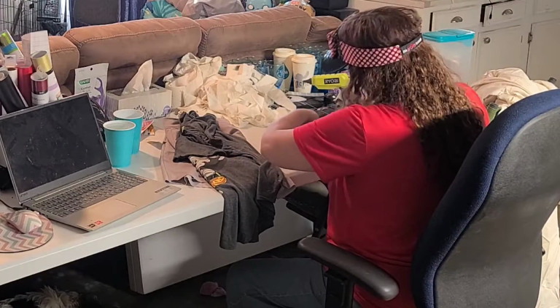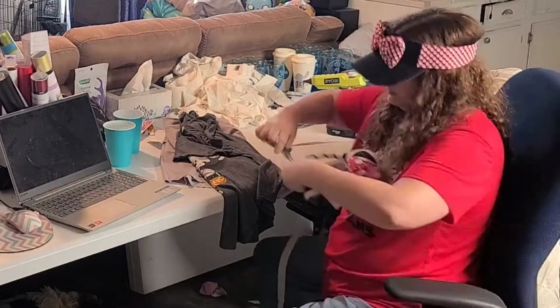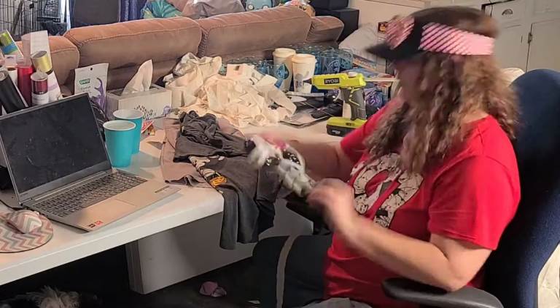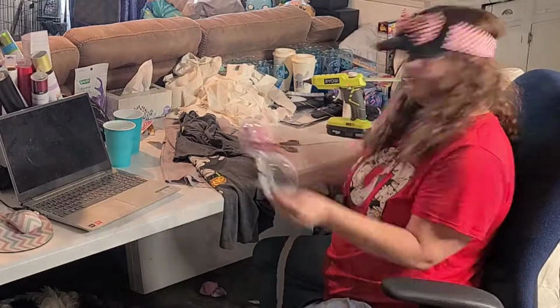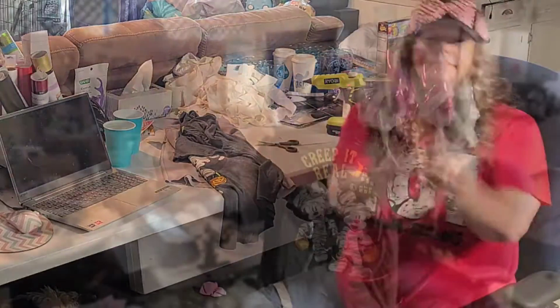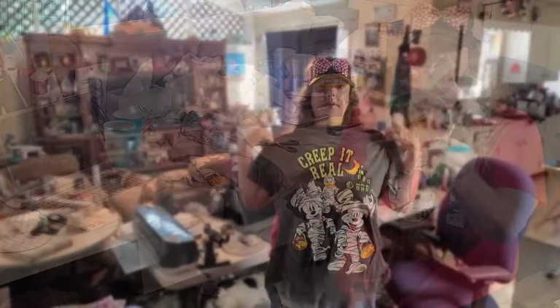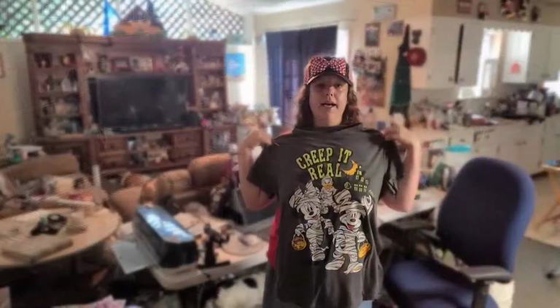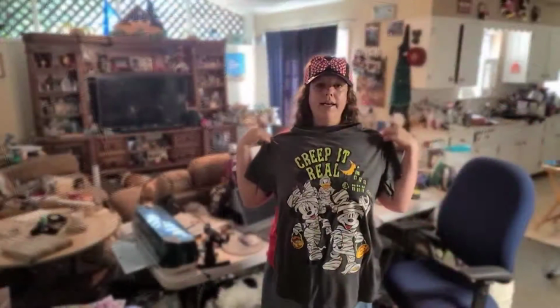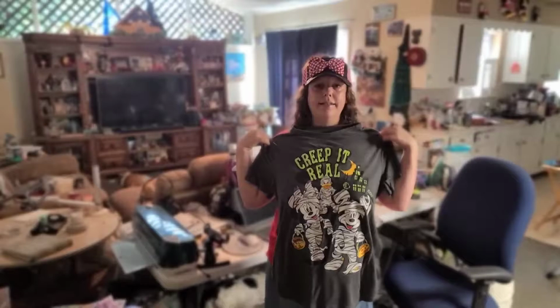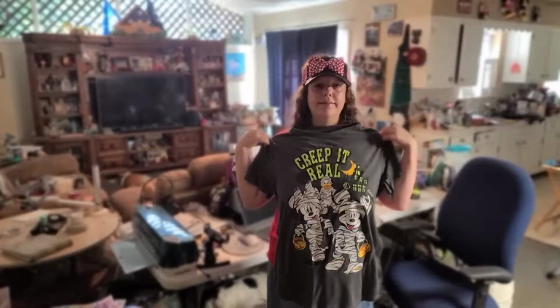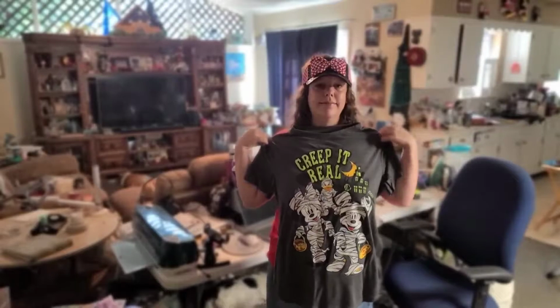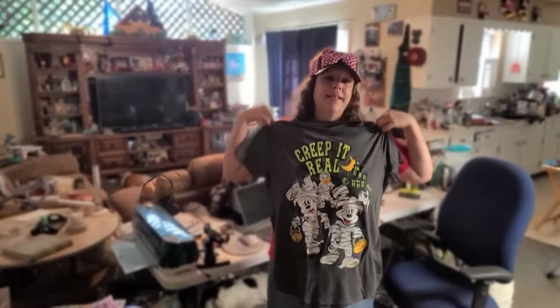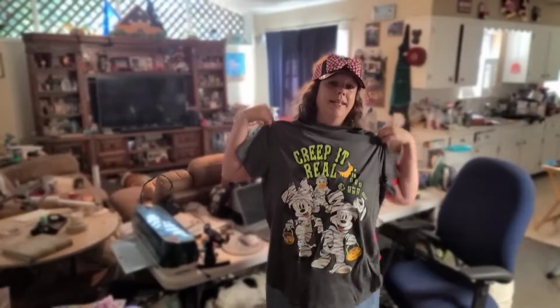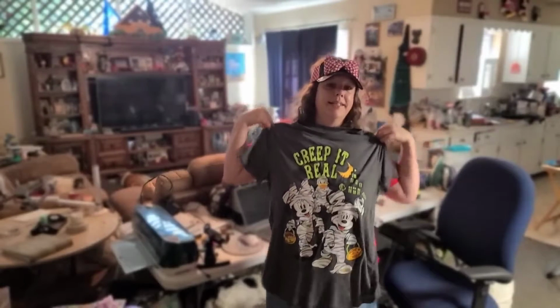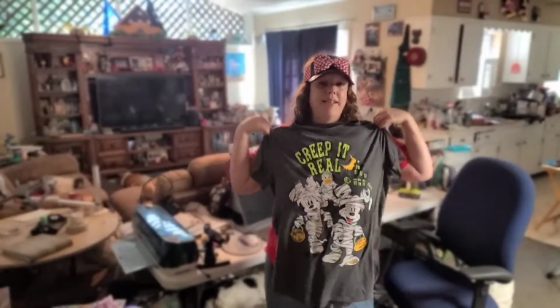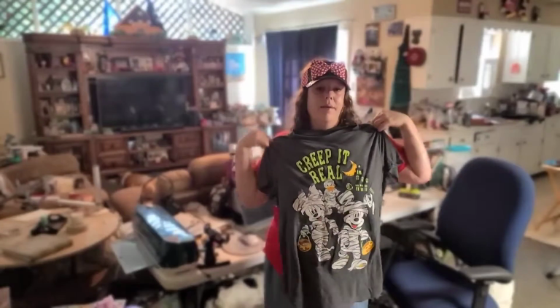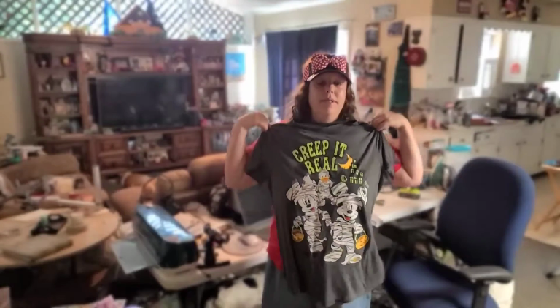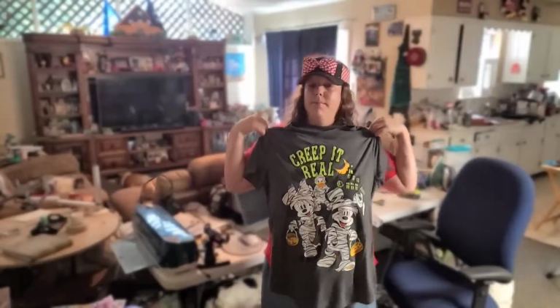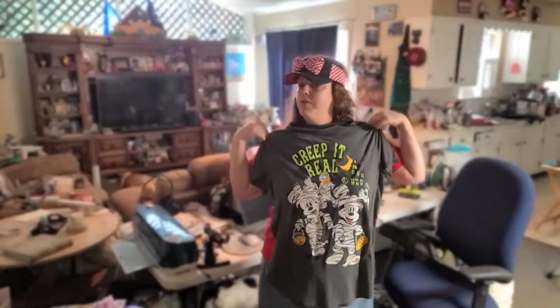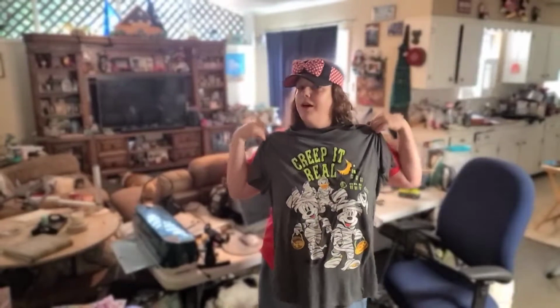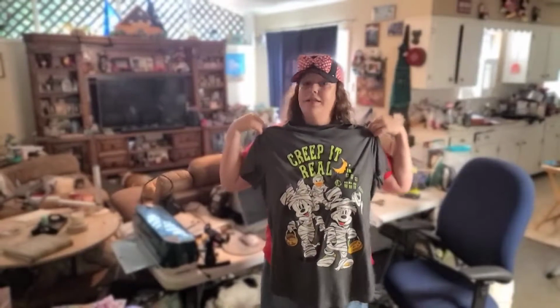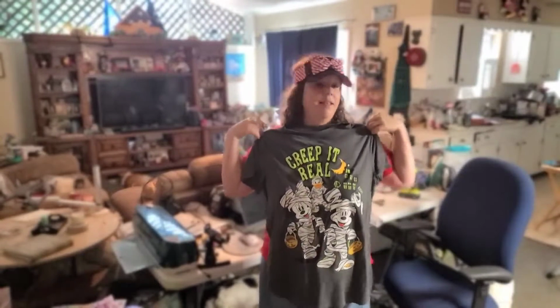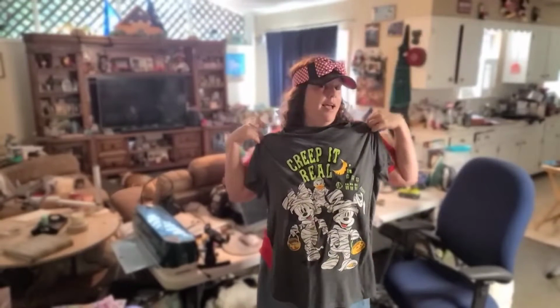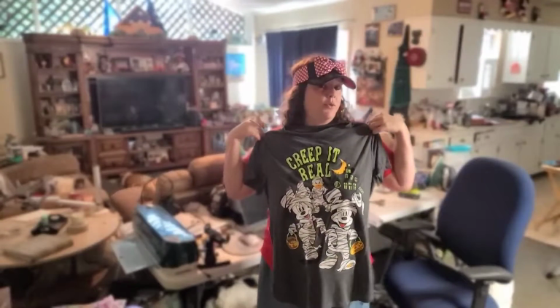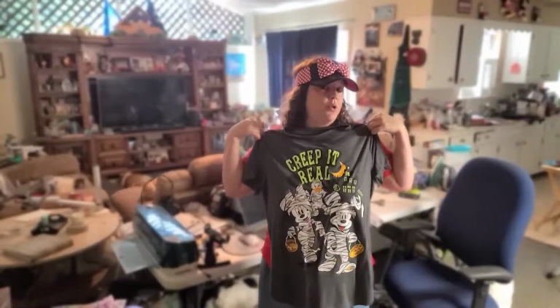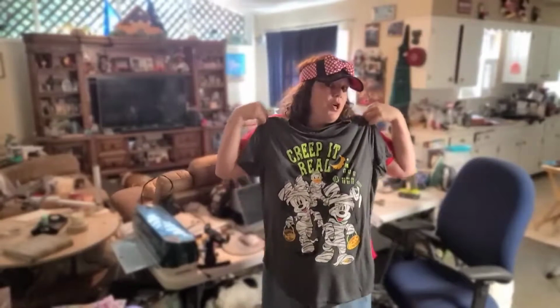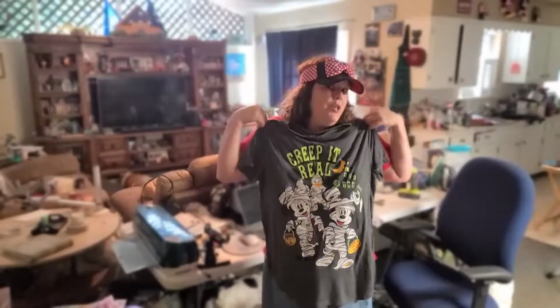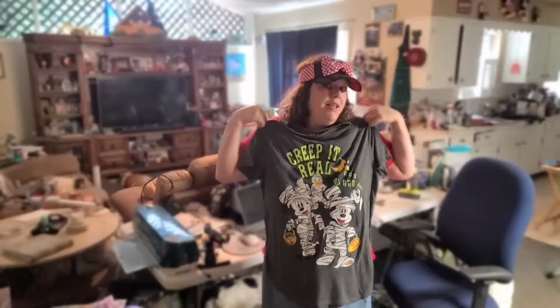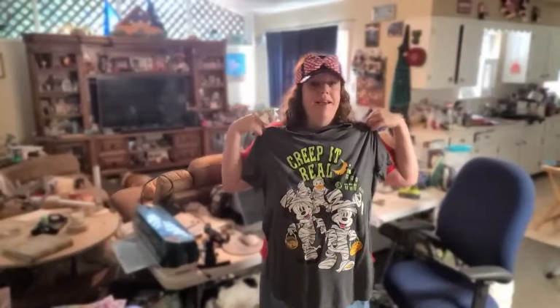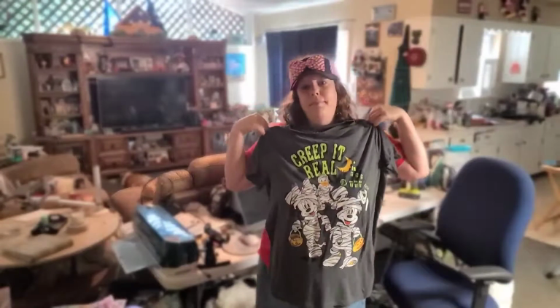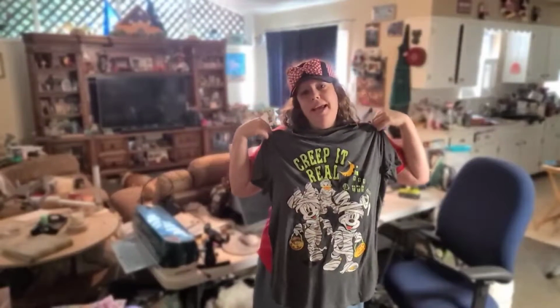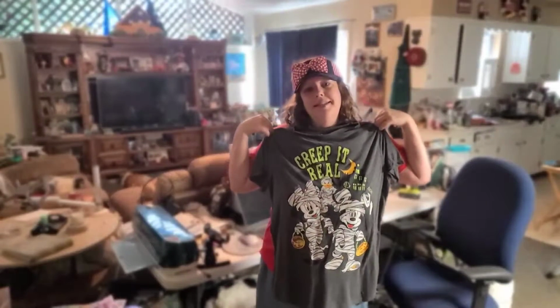All right, it's time to move on to the actual shirt and pants.